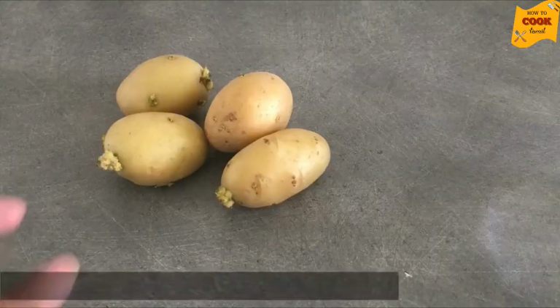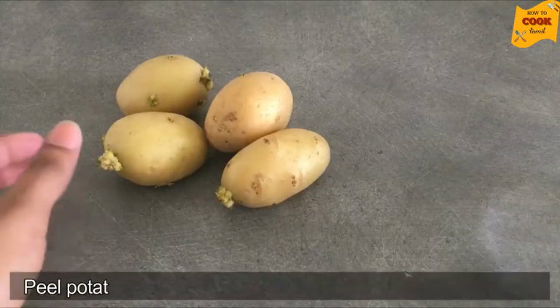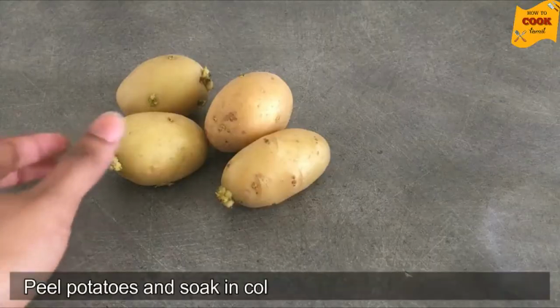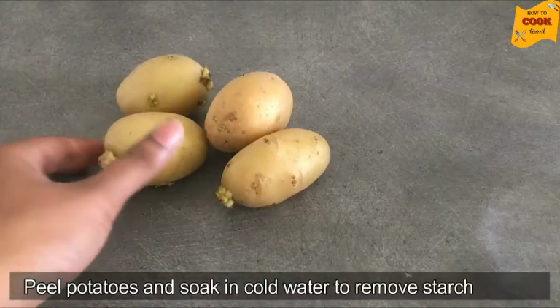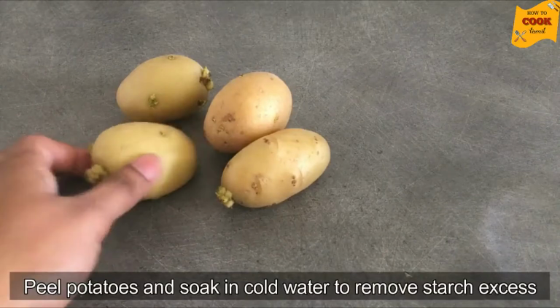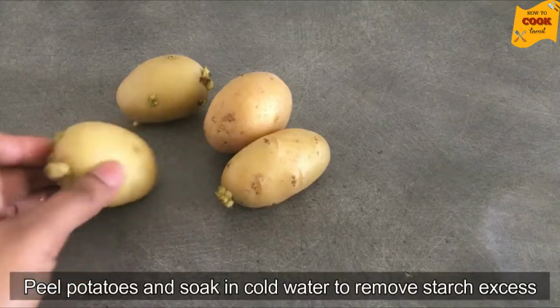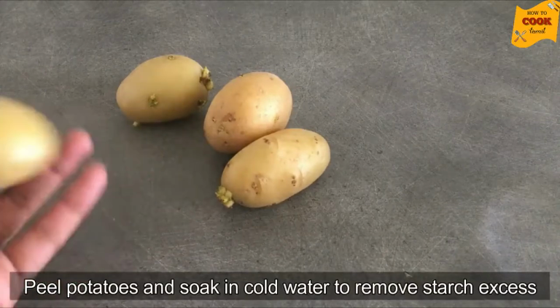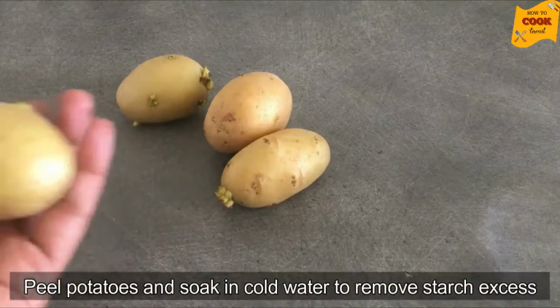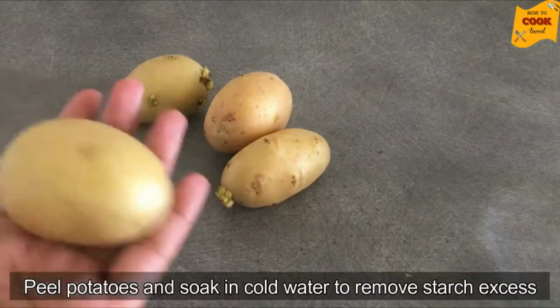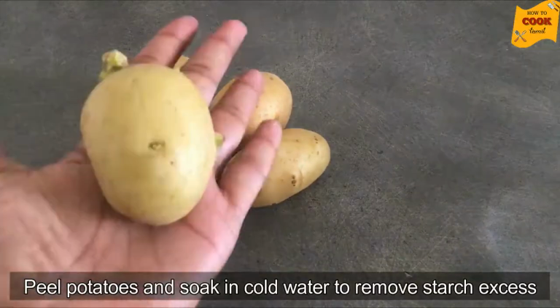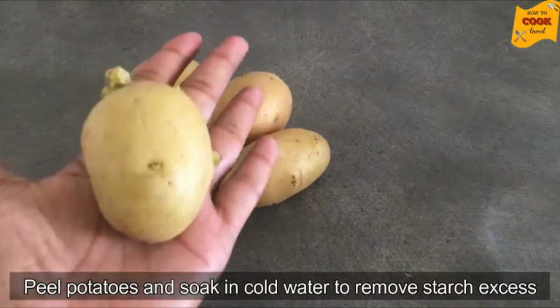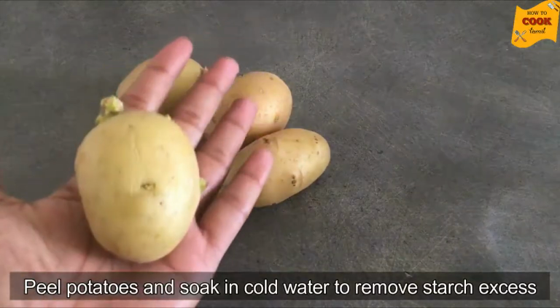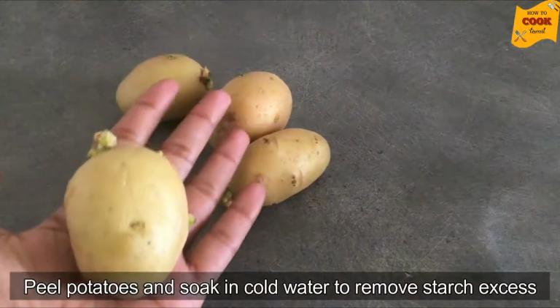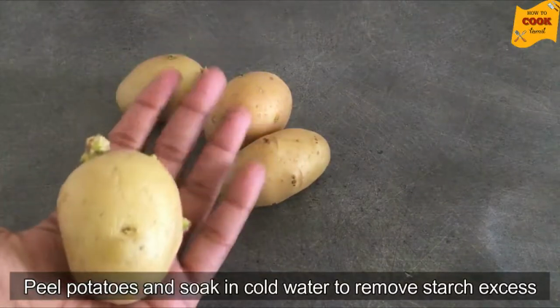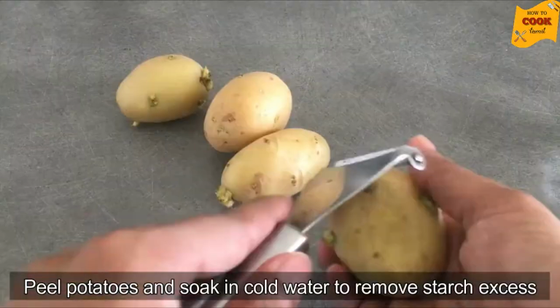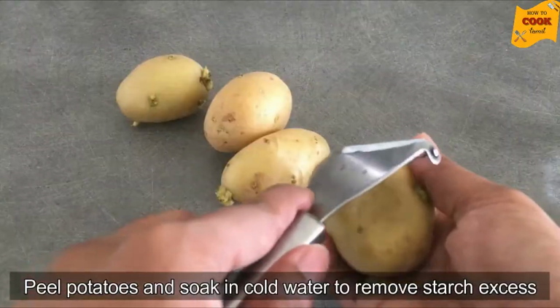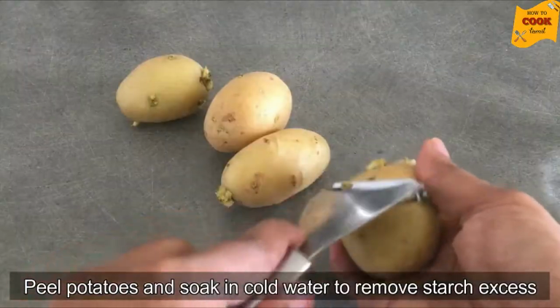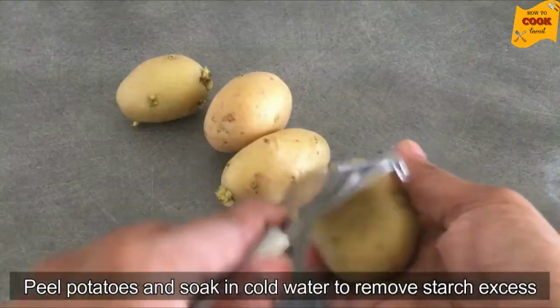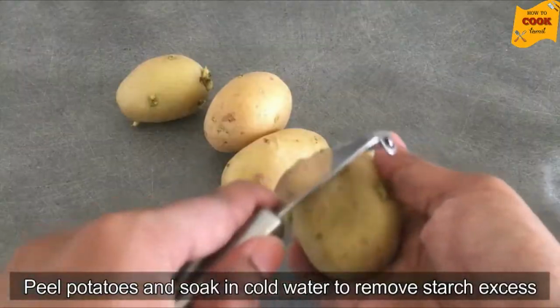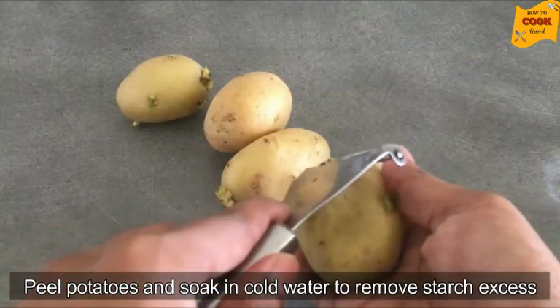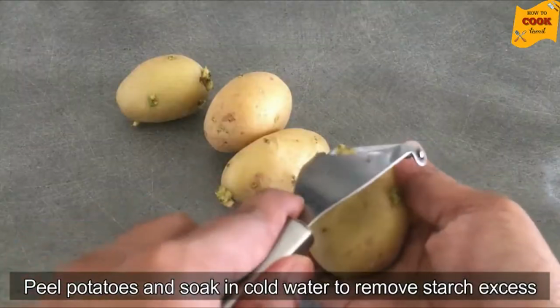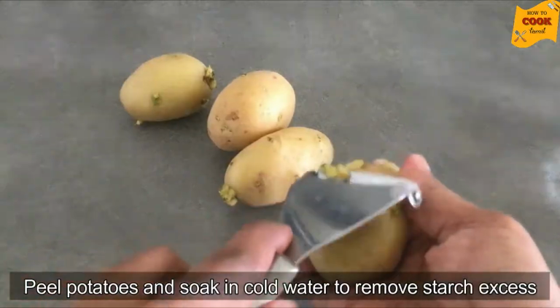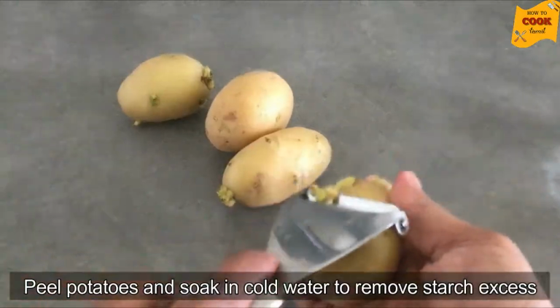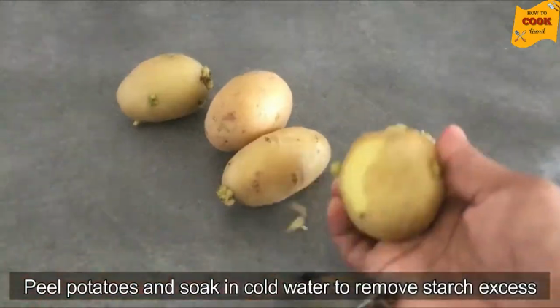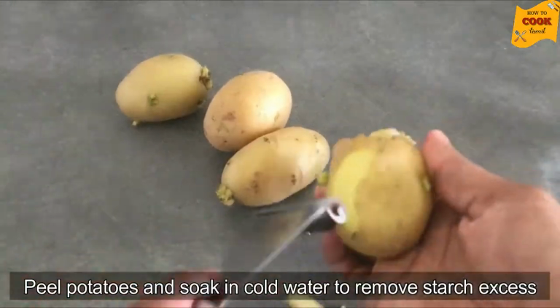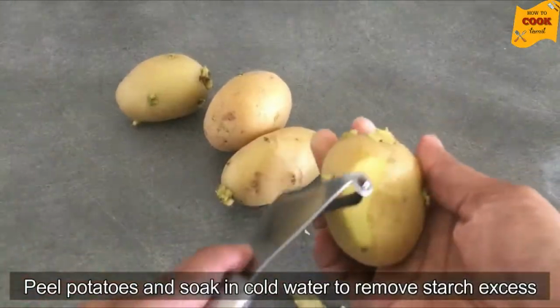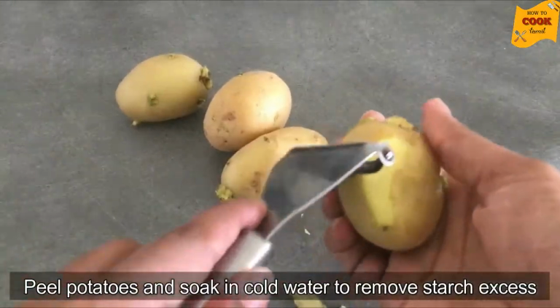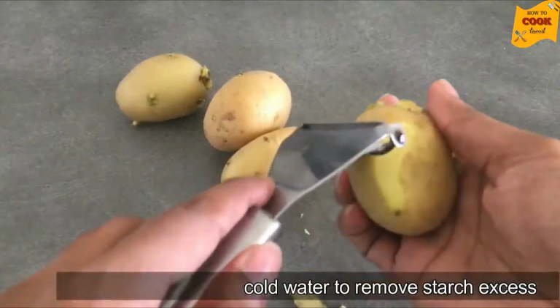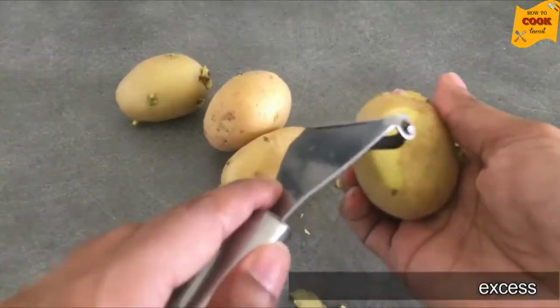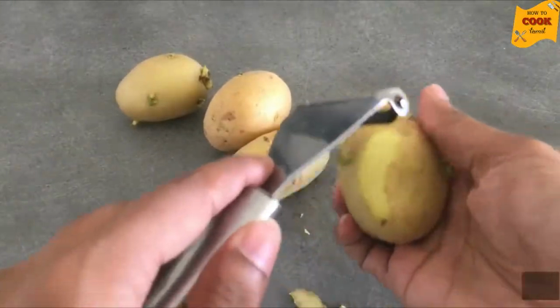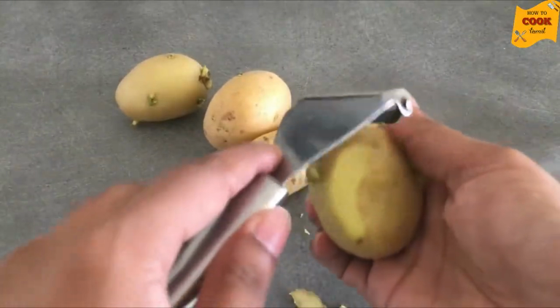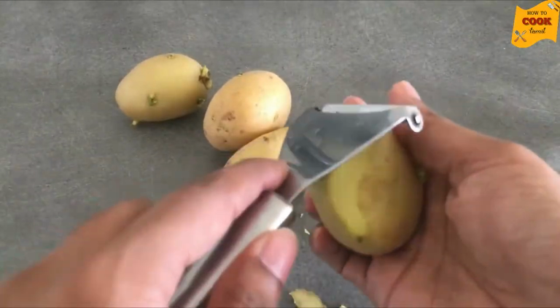You can see 4 slices of medium size potatoes. We will go ahead and cut them.